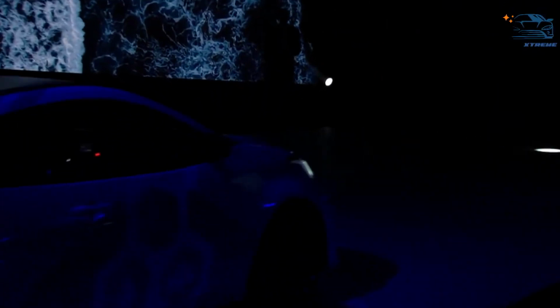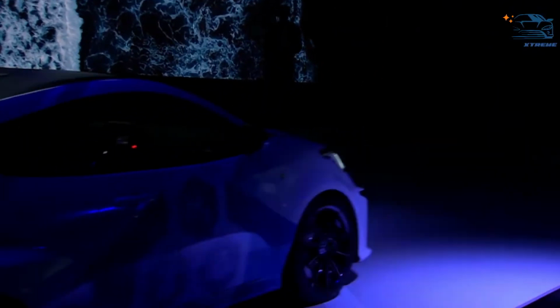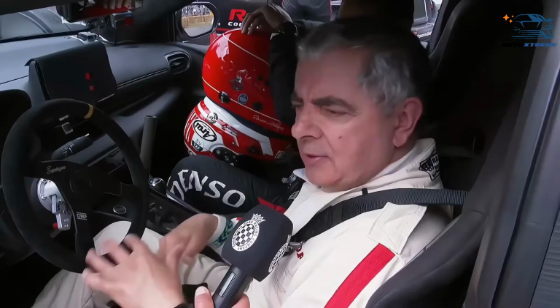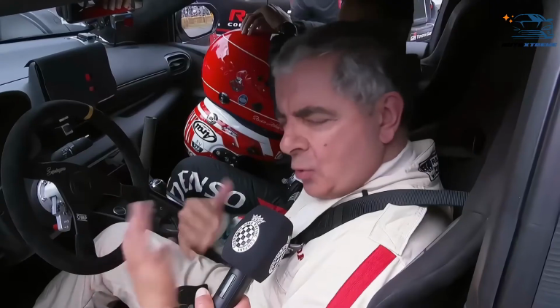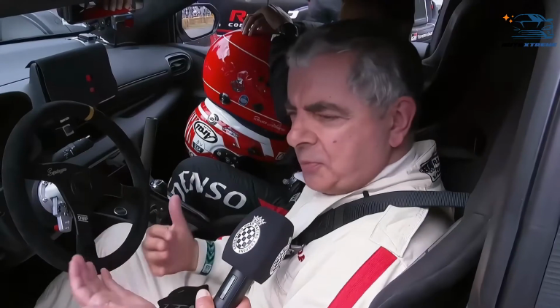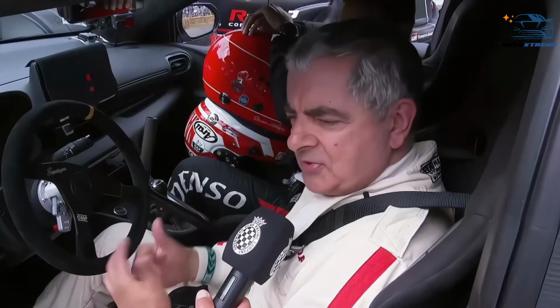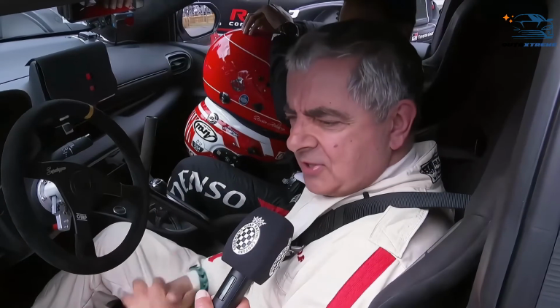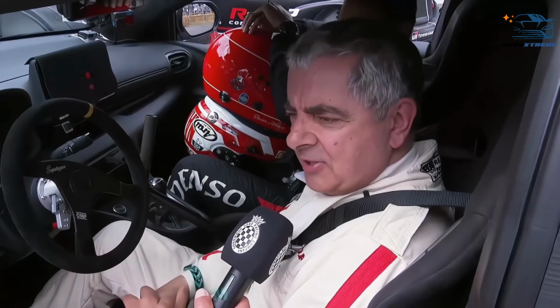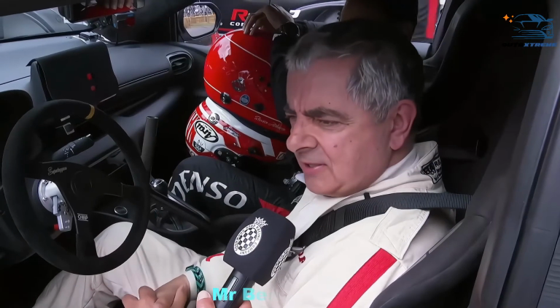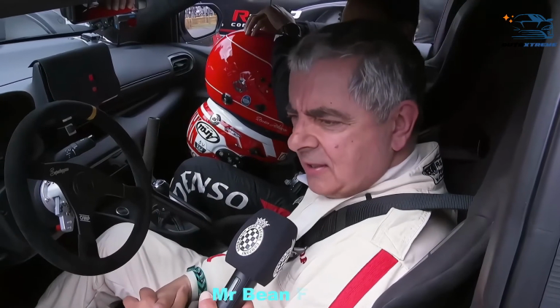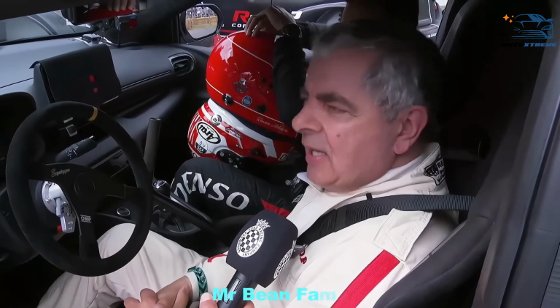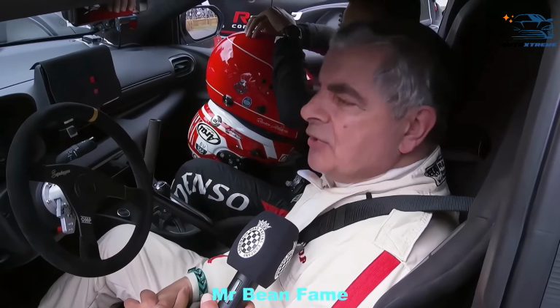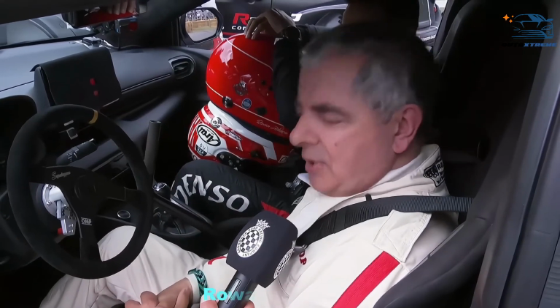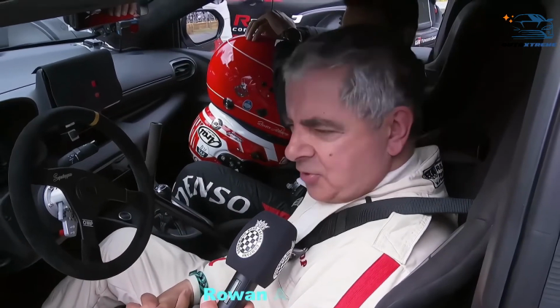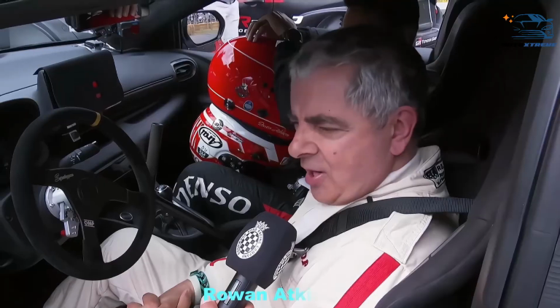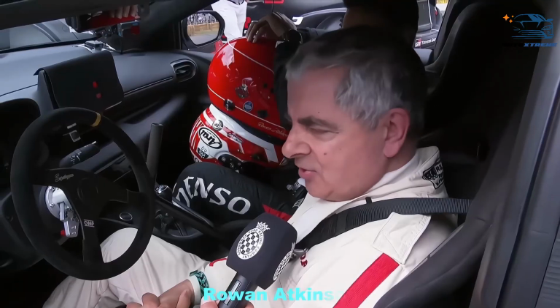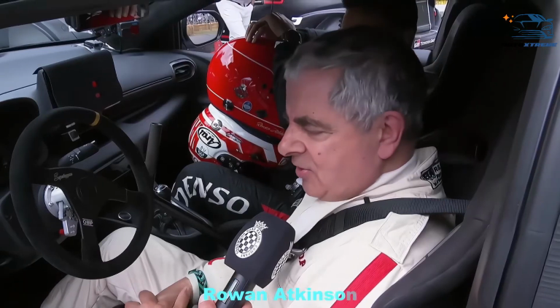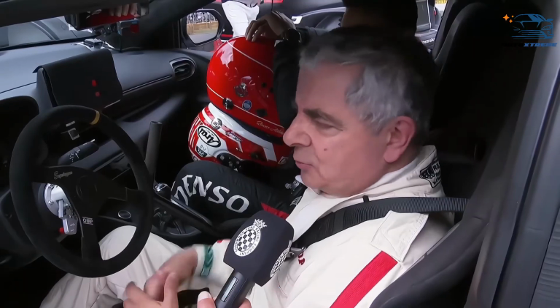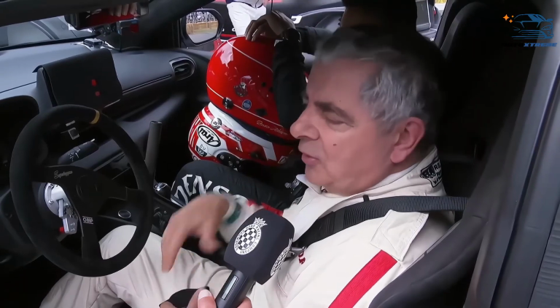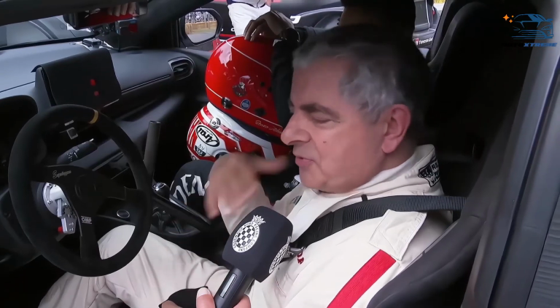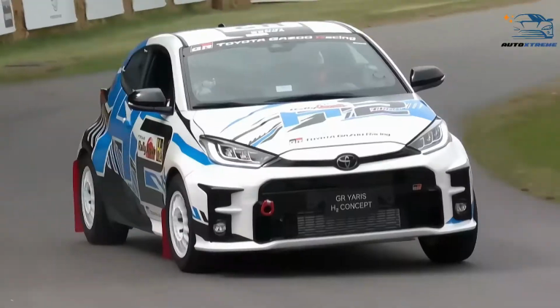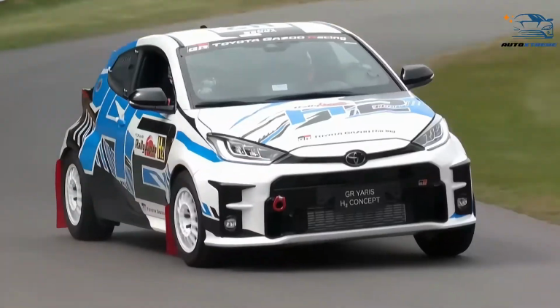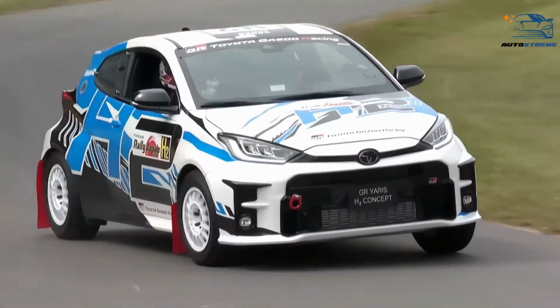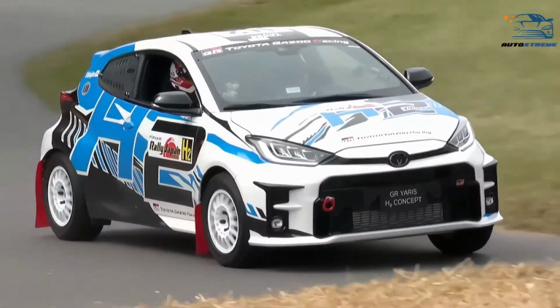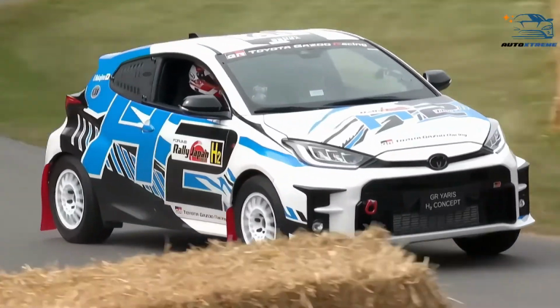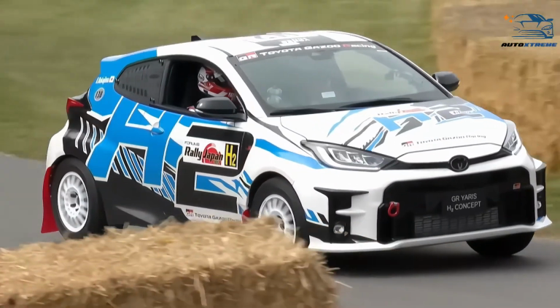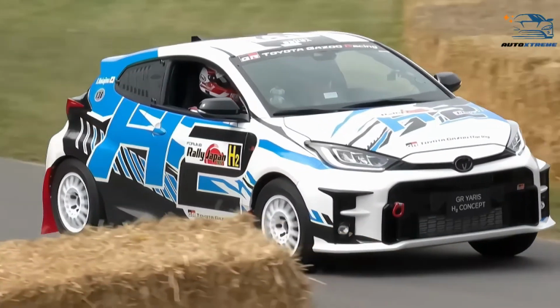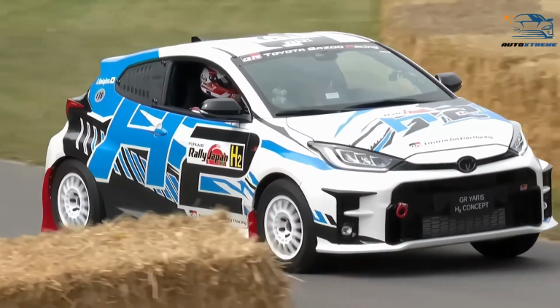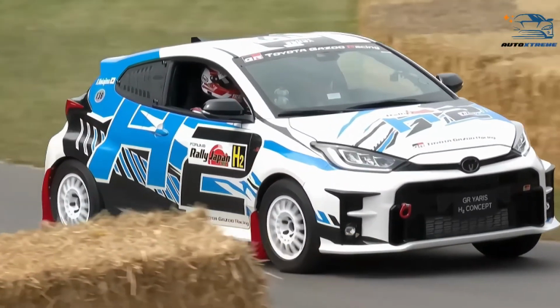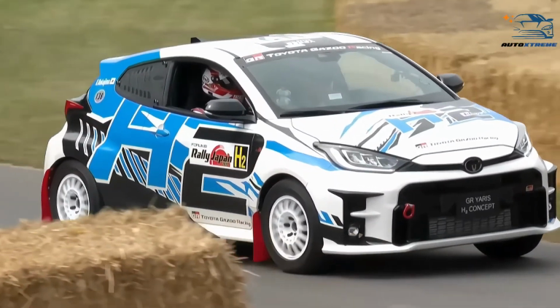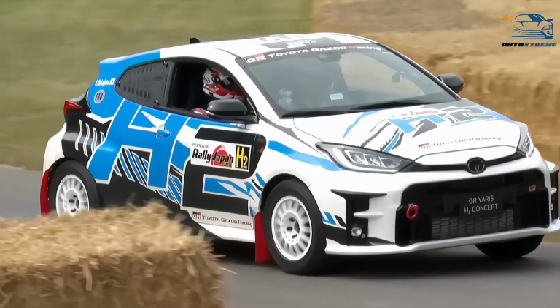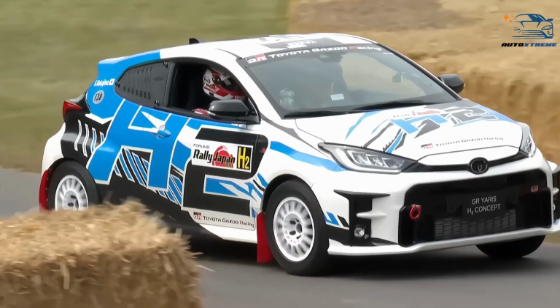Toyota got Rowan Atkinson, of Mr. Bean fame, to demonstrate the car recently at Goodwood.